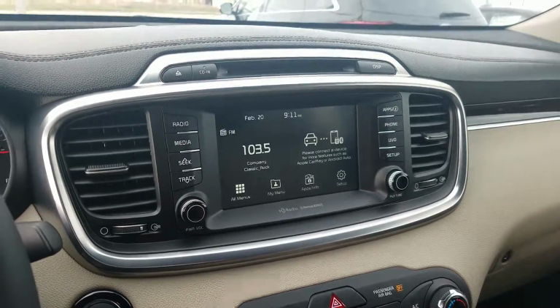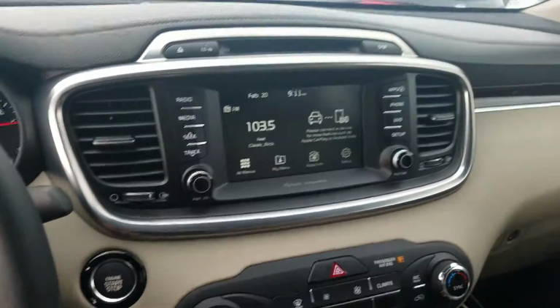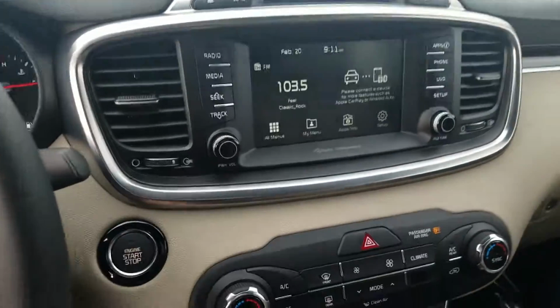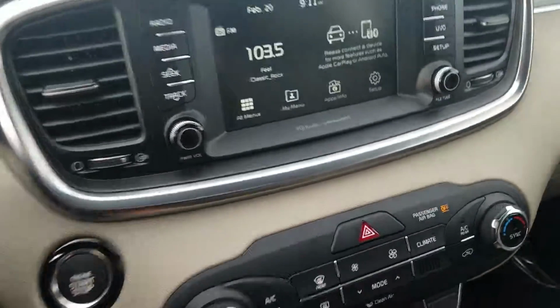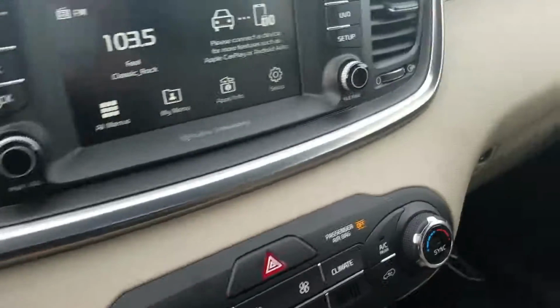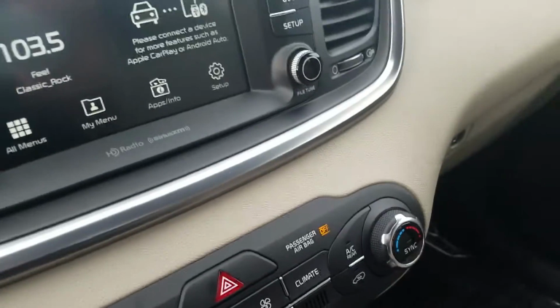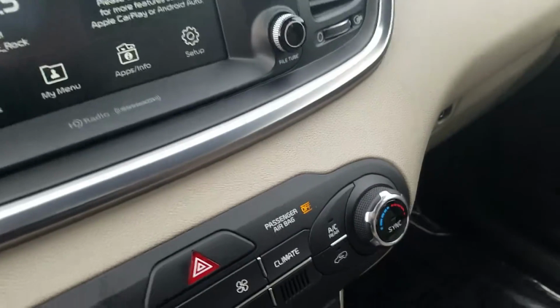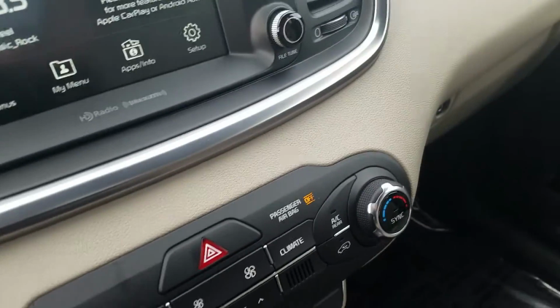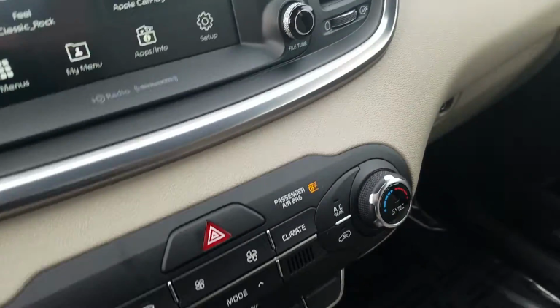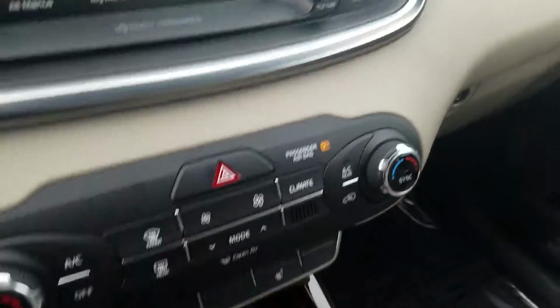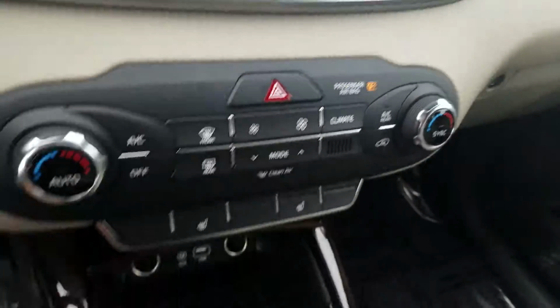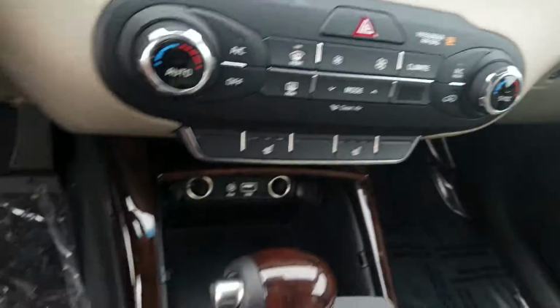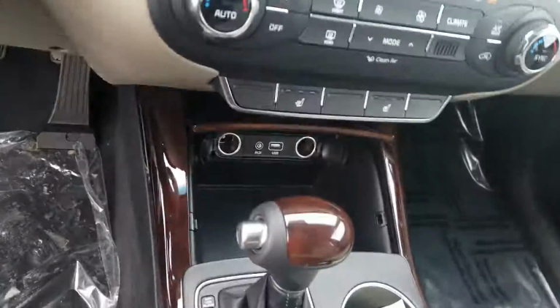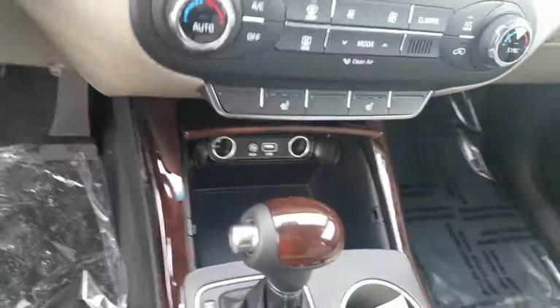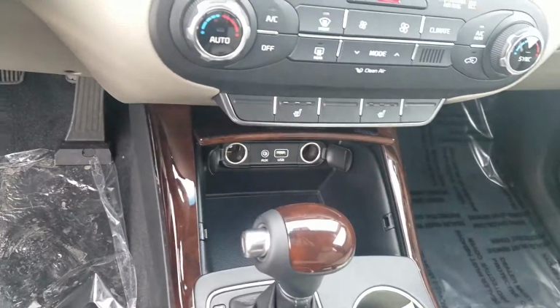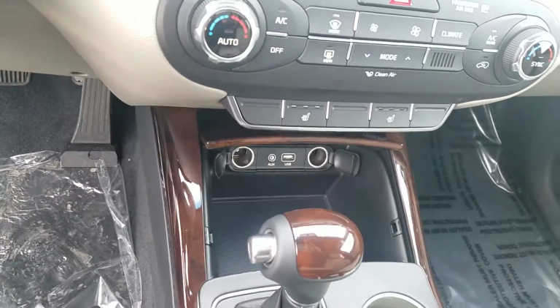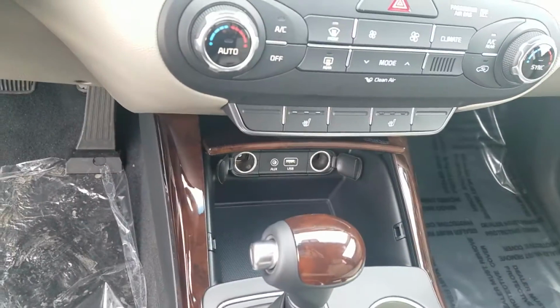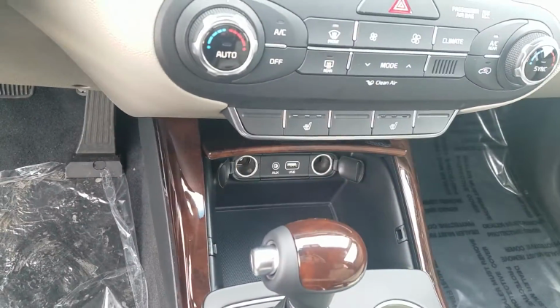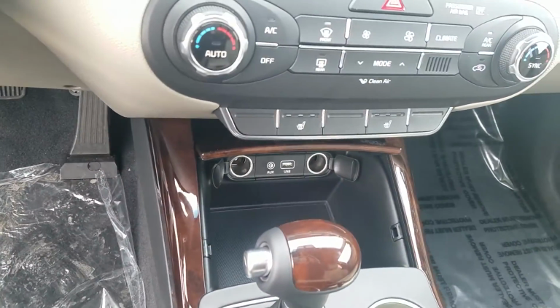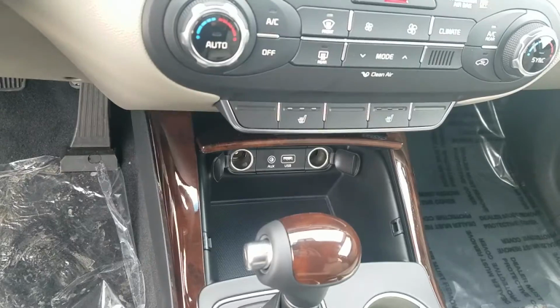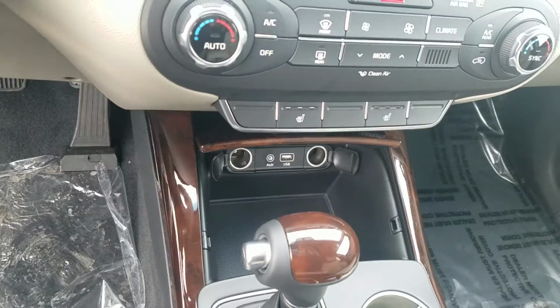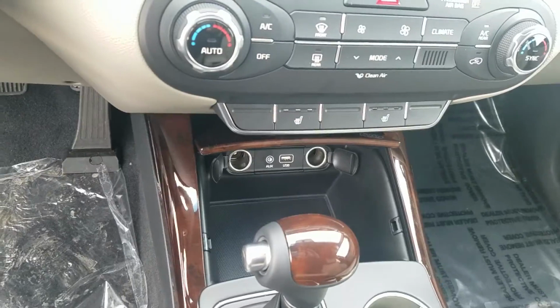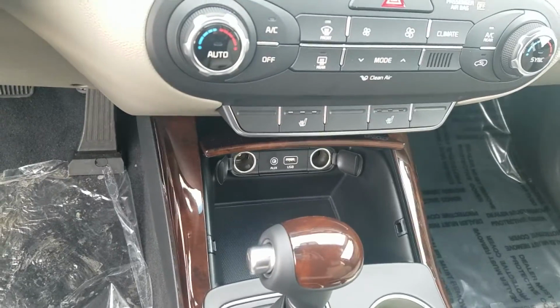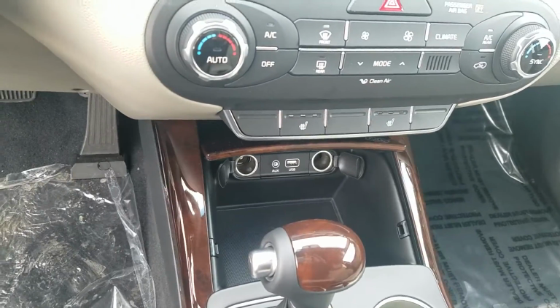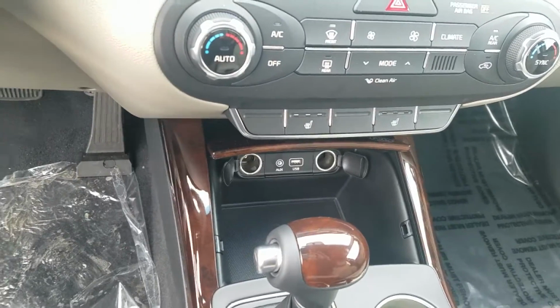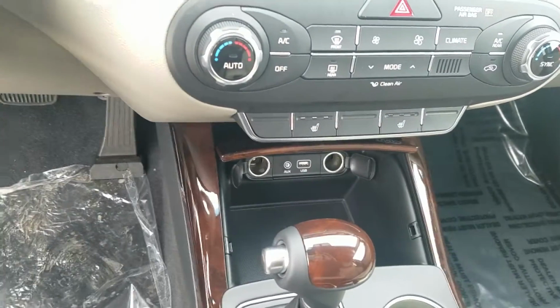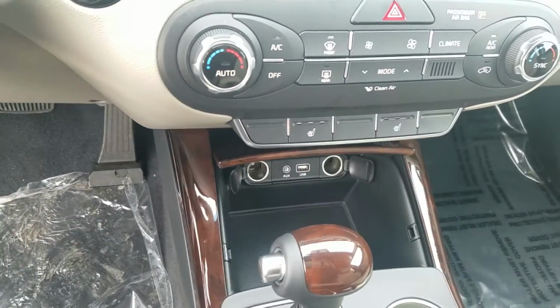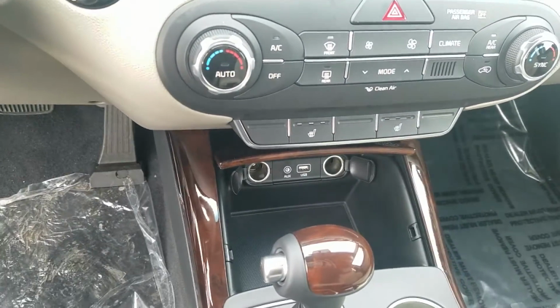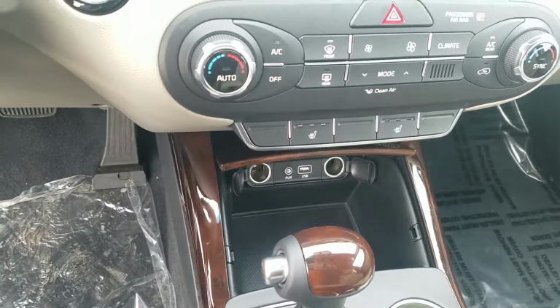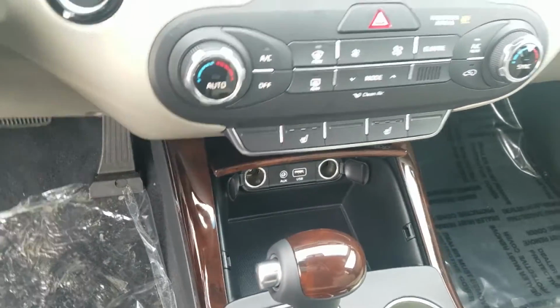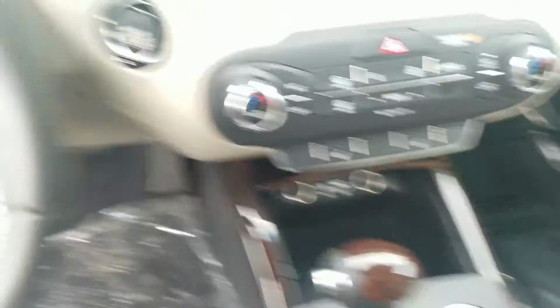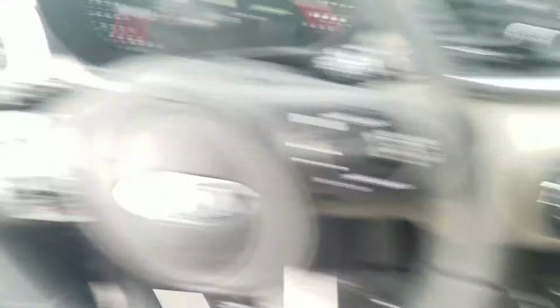And then down here you've got your auxiliary cord, USB hookup, and two 12-volt charging ports.